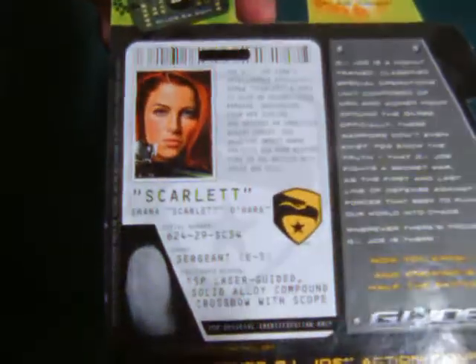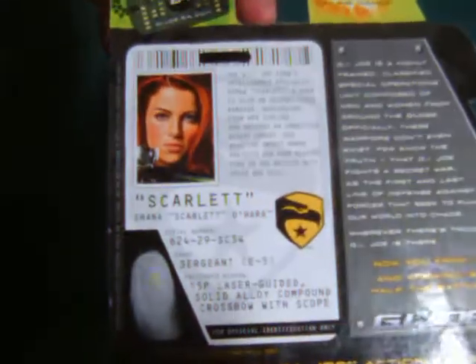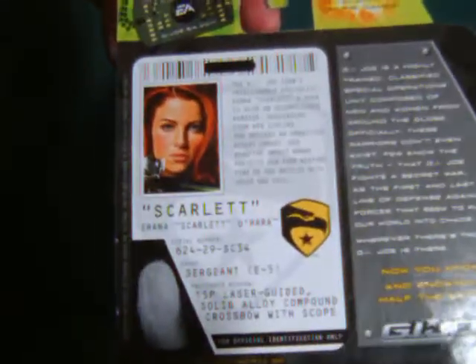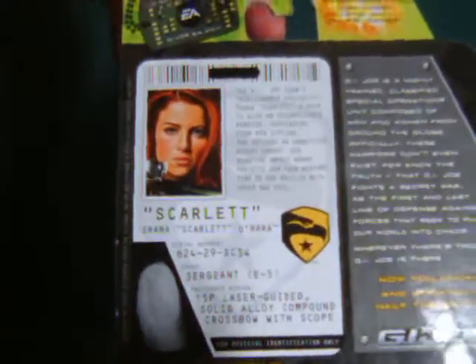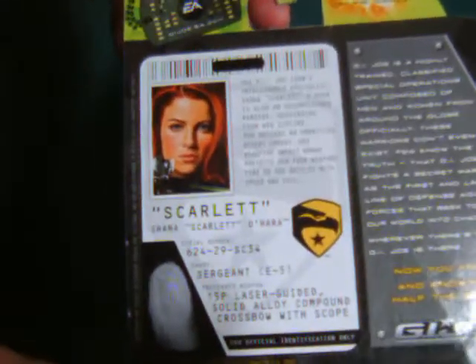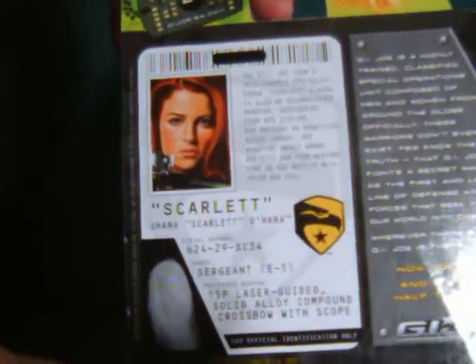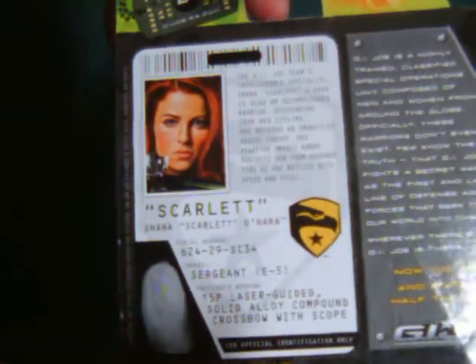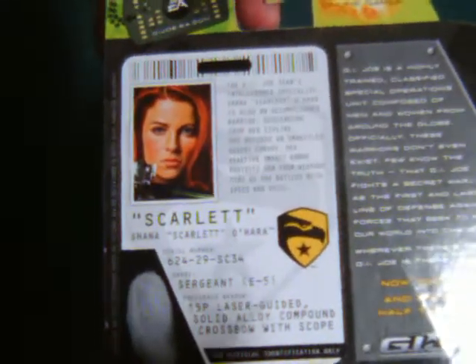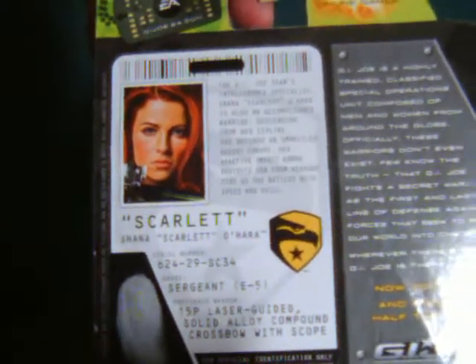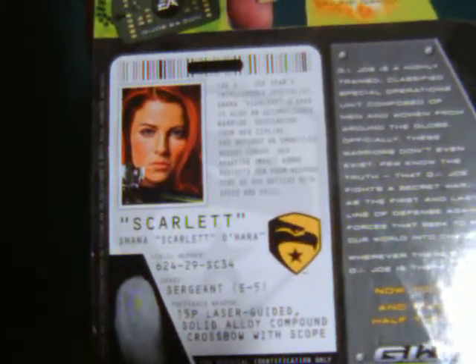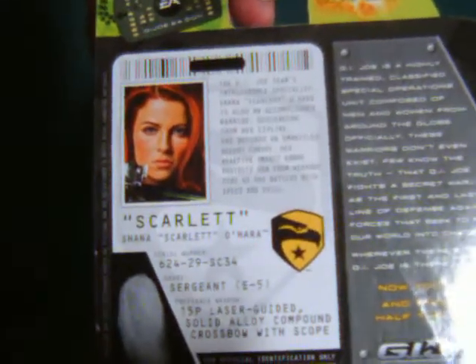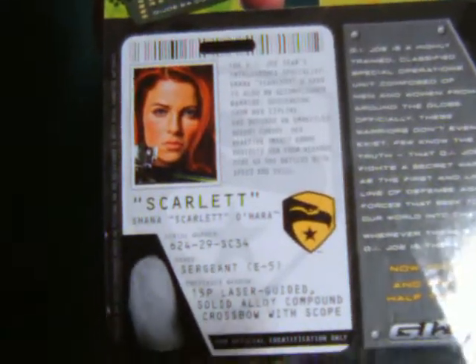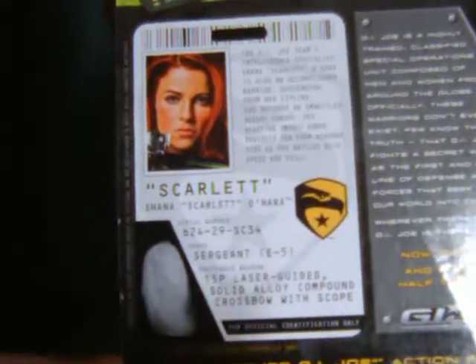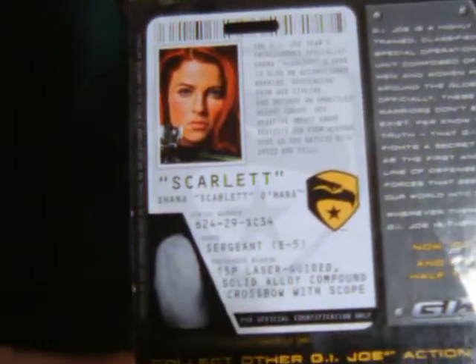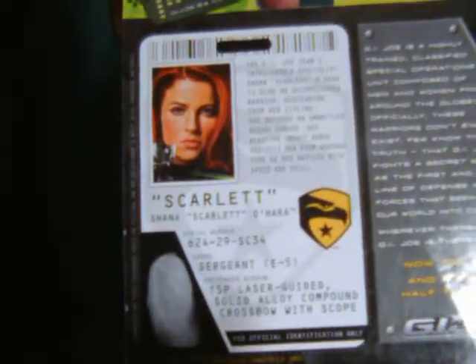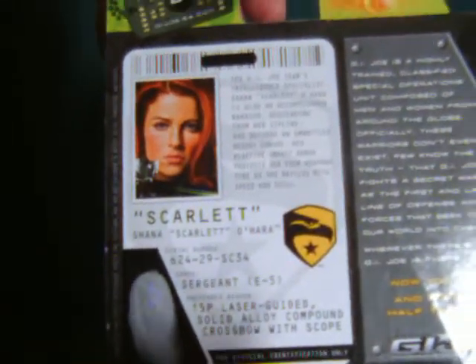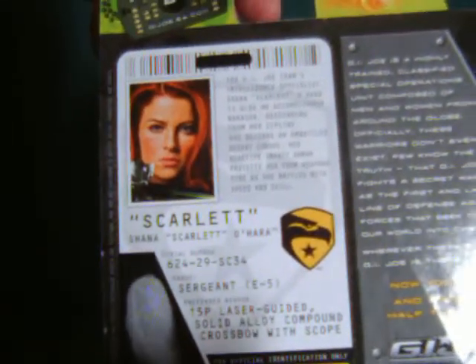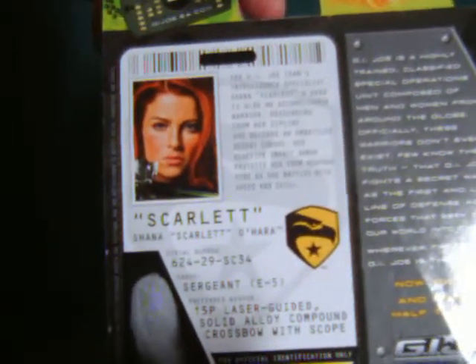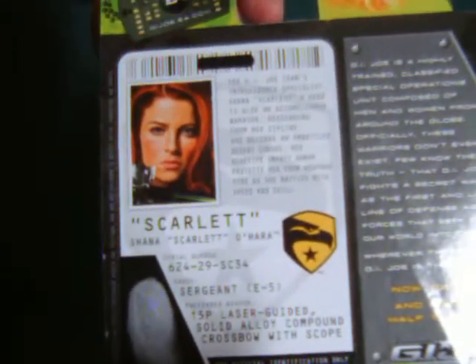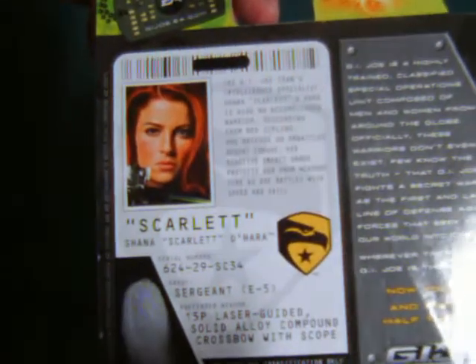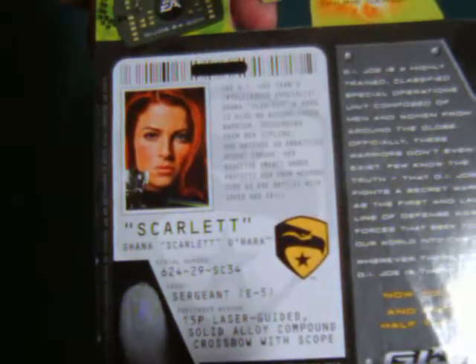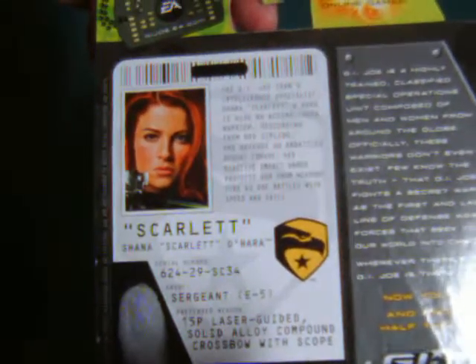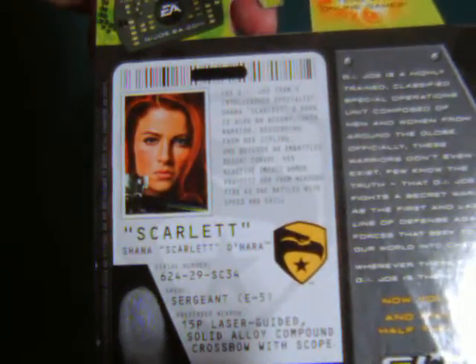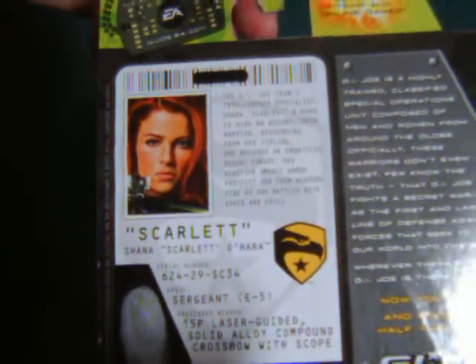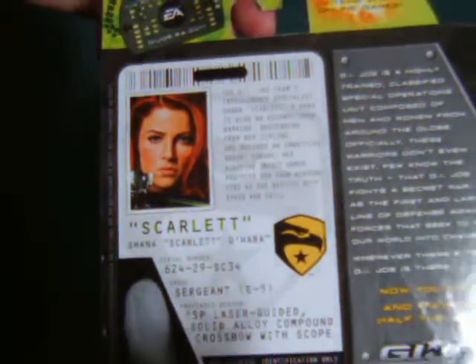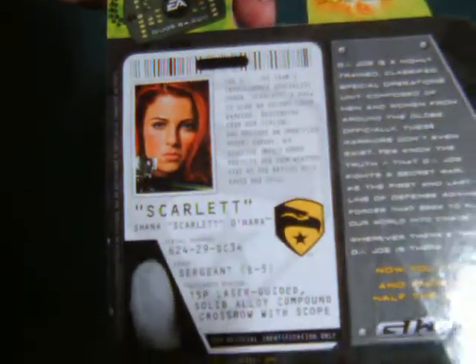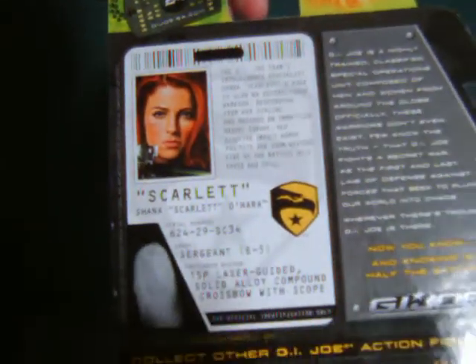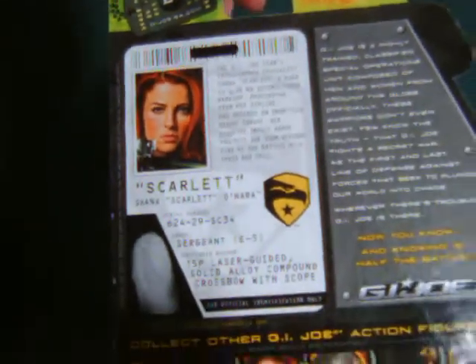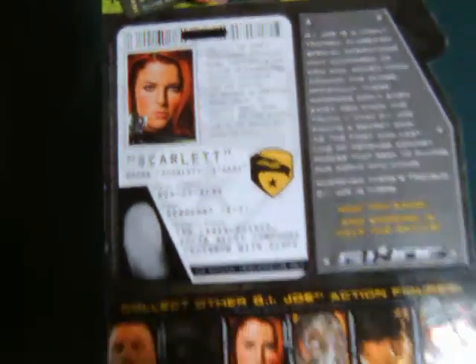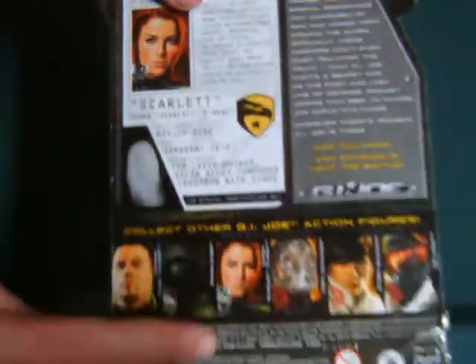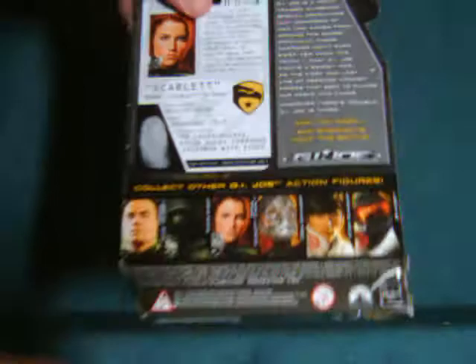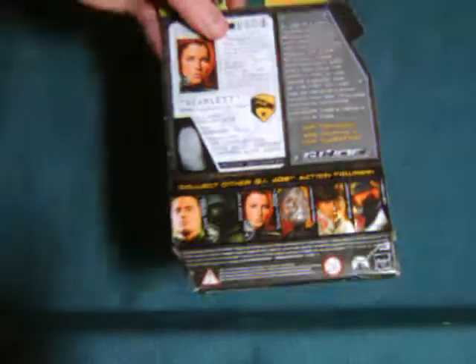A little bit of an info read up here in the back. Hold on a second and I'll get her out of the pack.